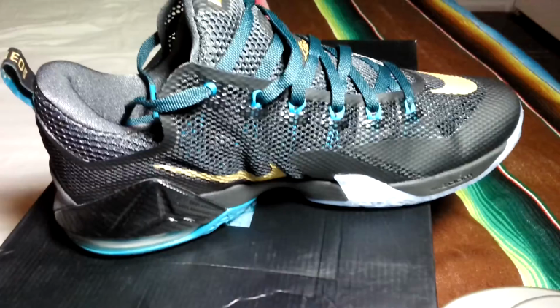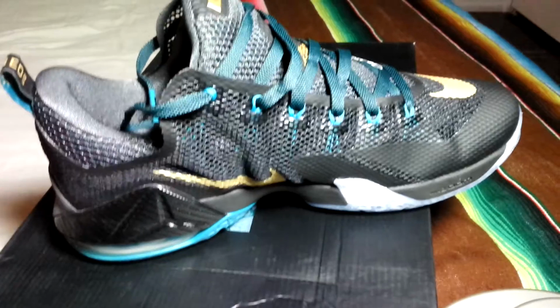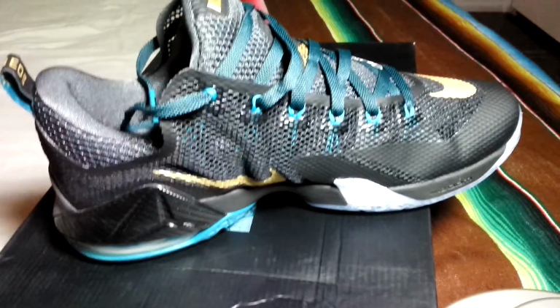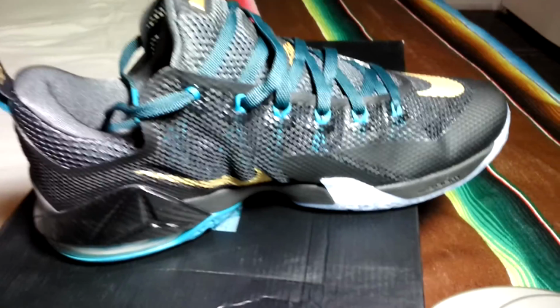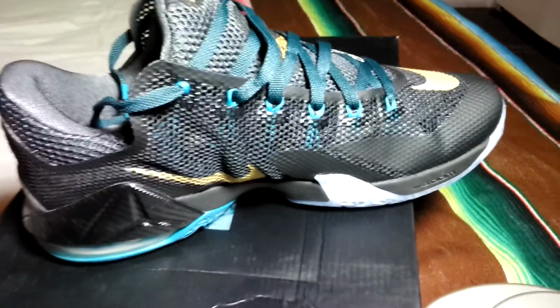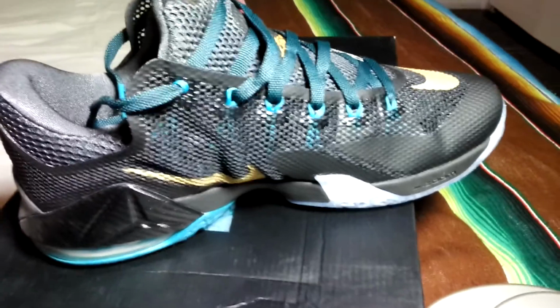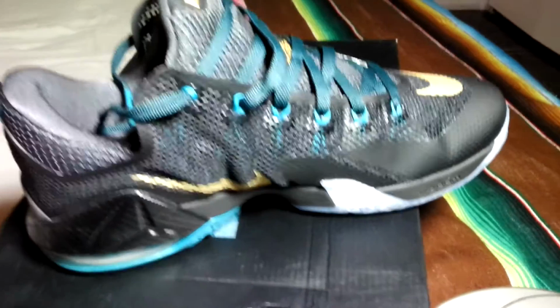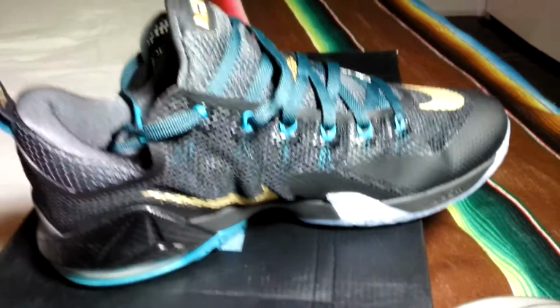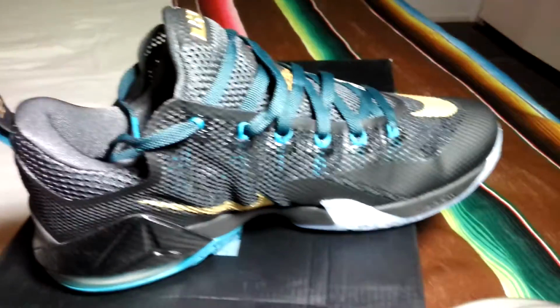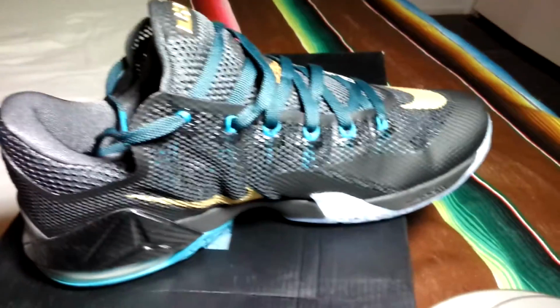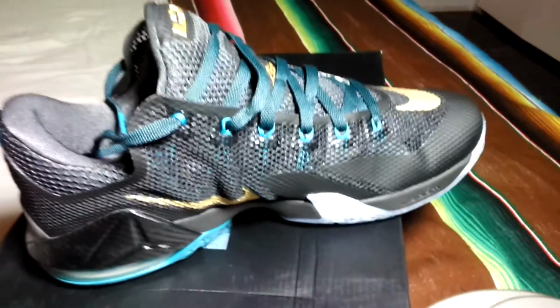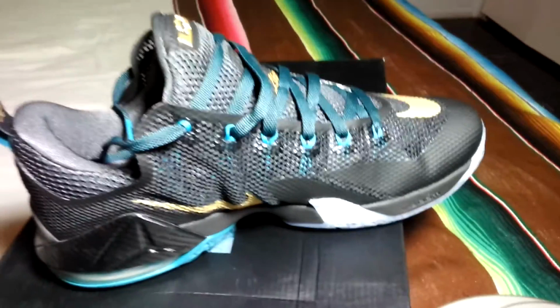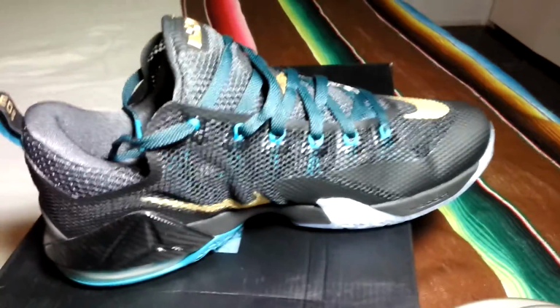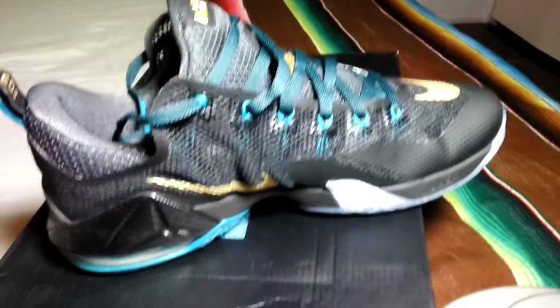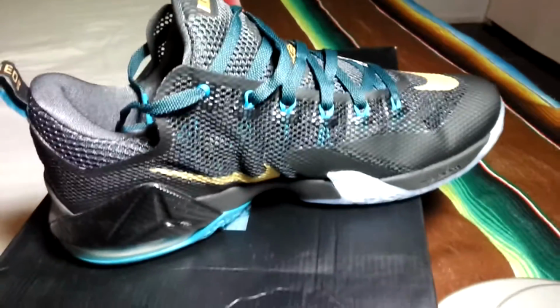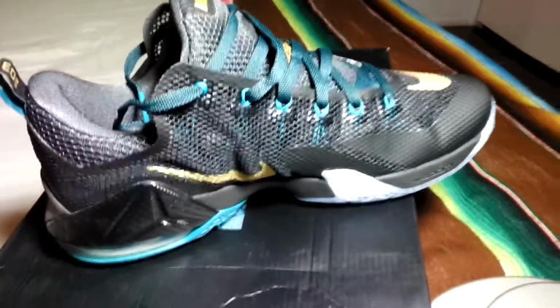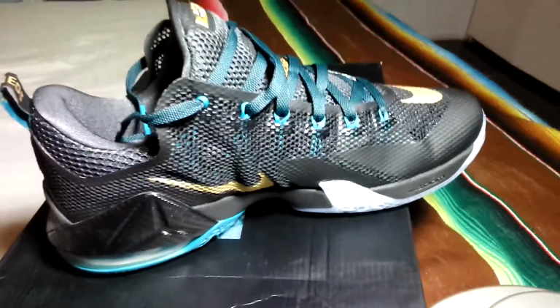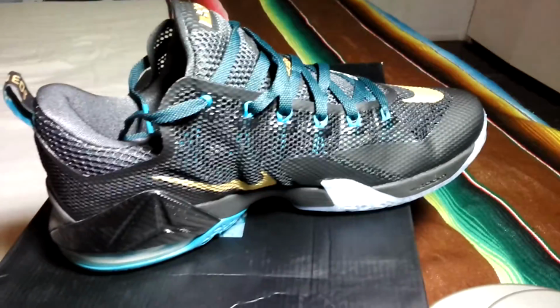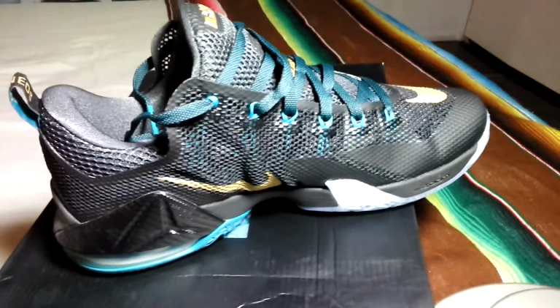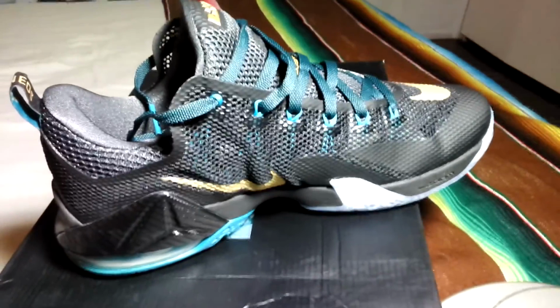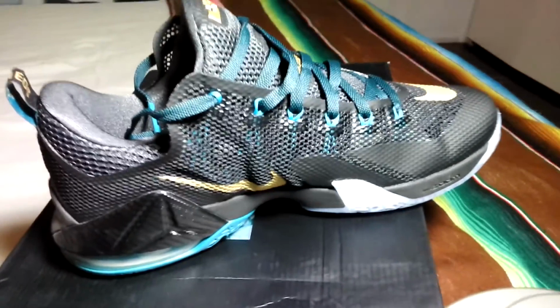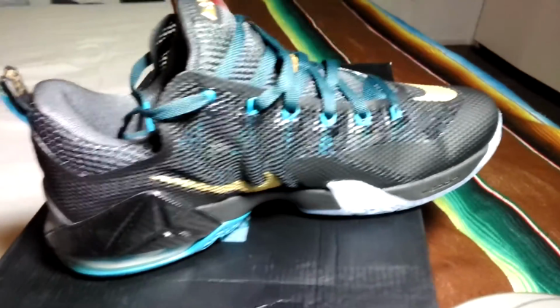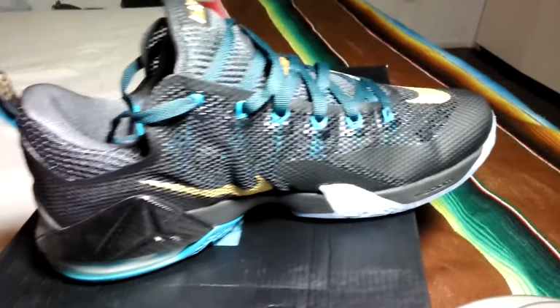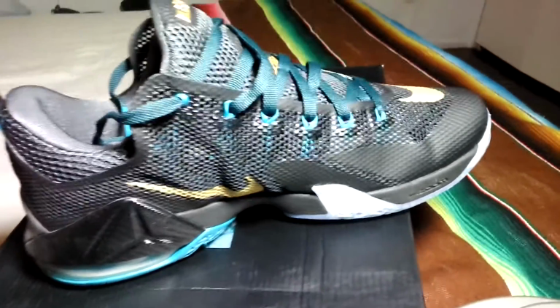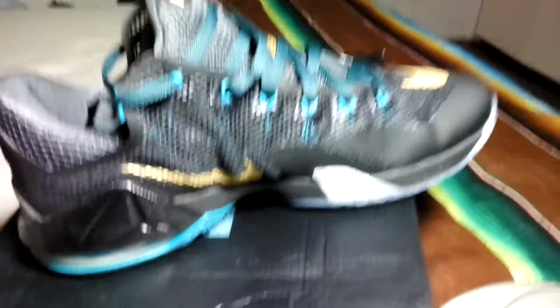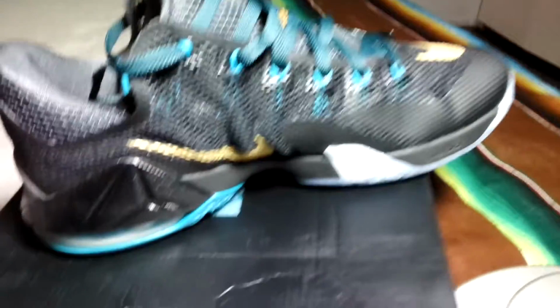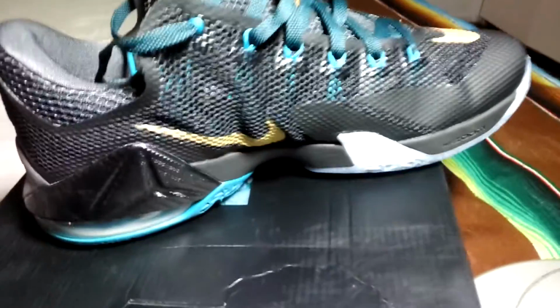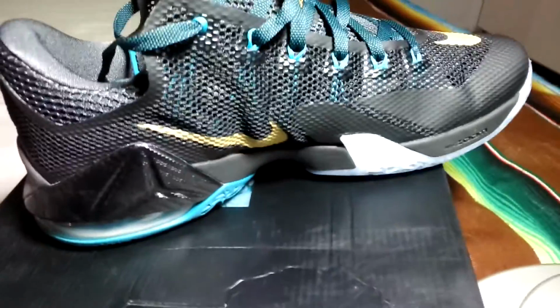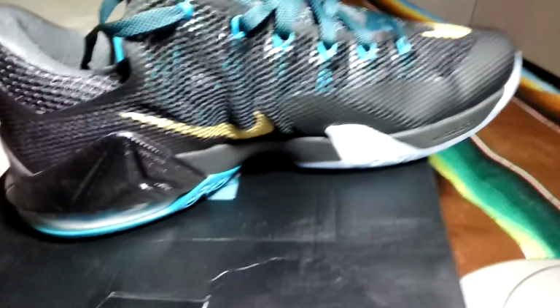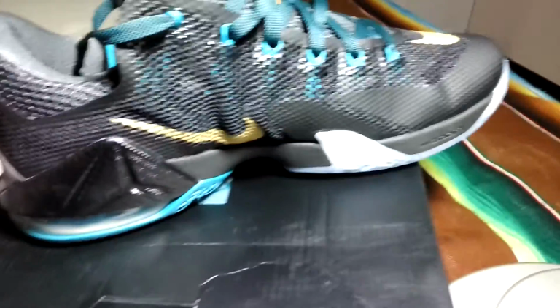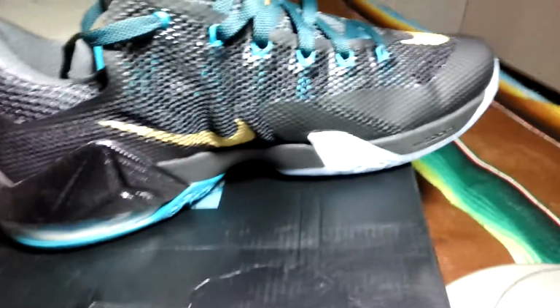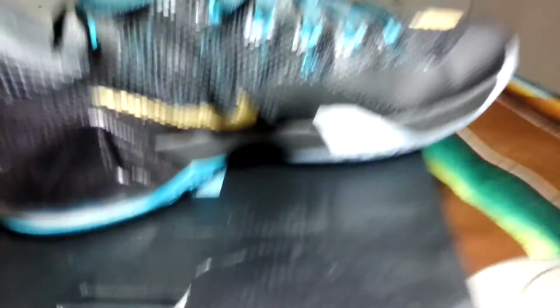All right, this is the St. Vincent St. Mary LeBron shoe. Quick review.